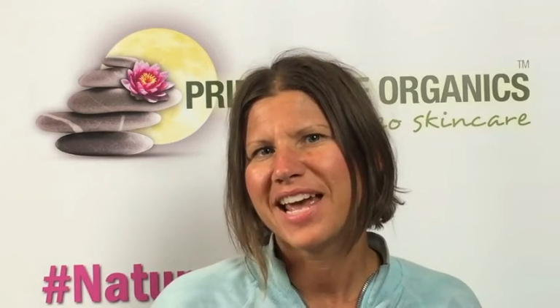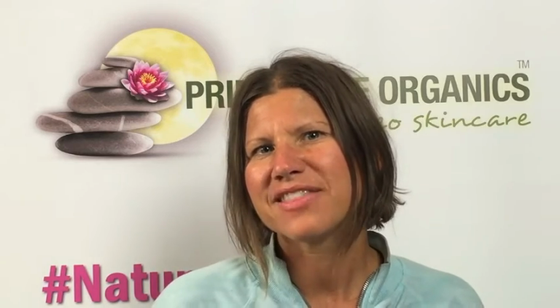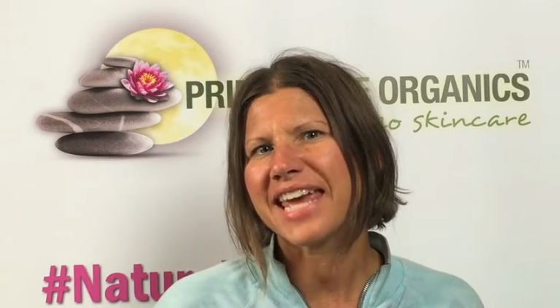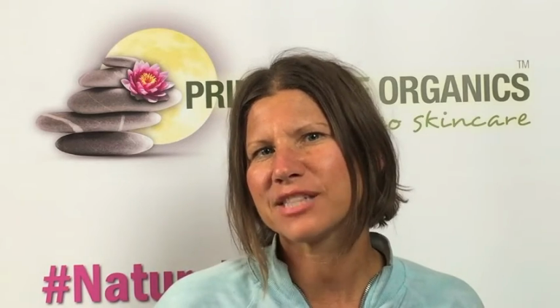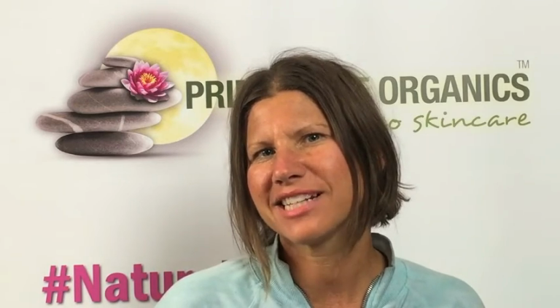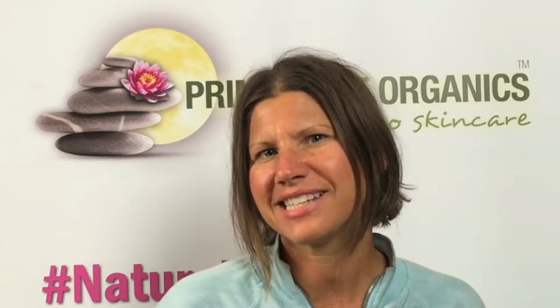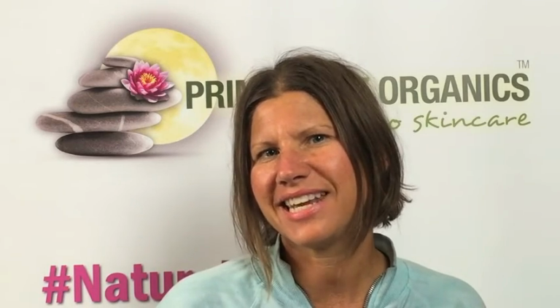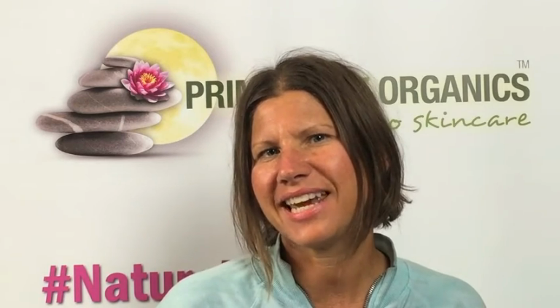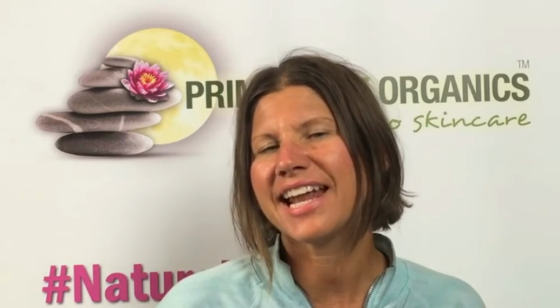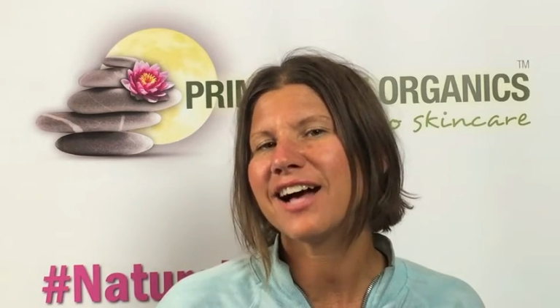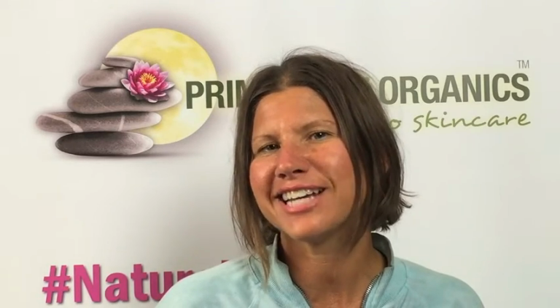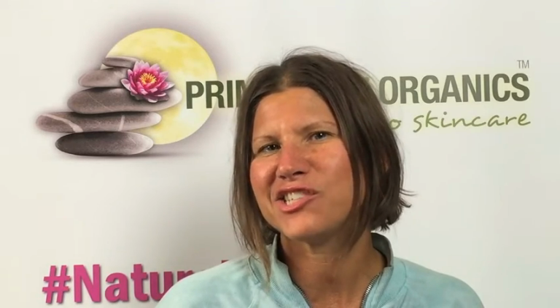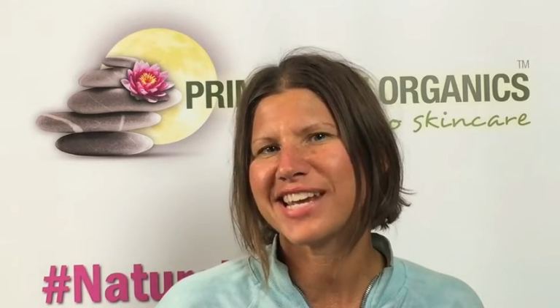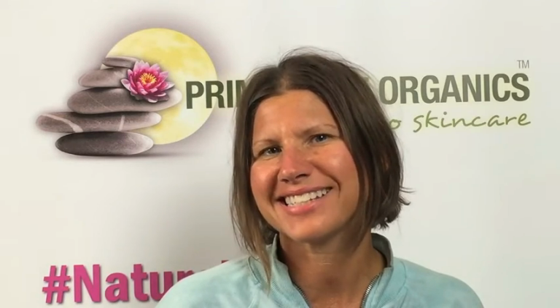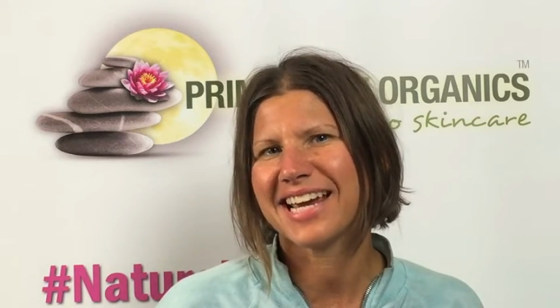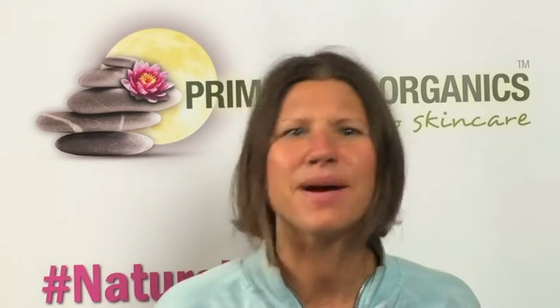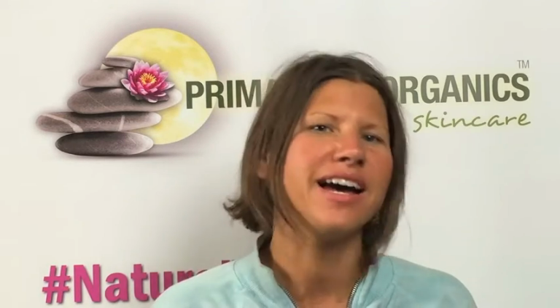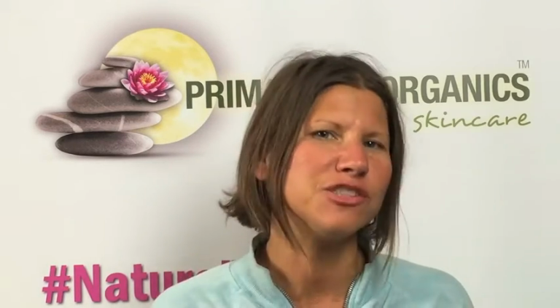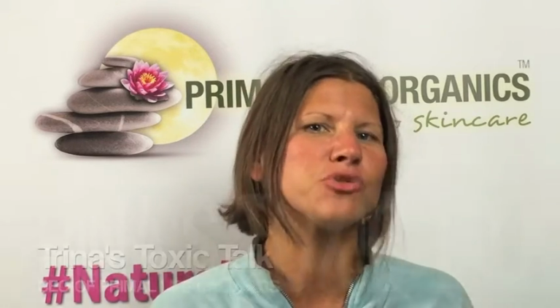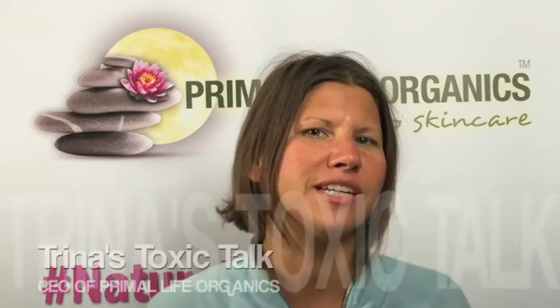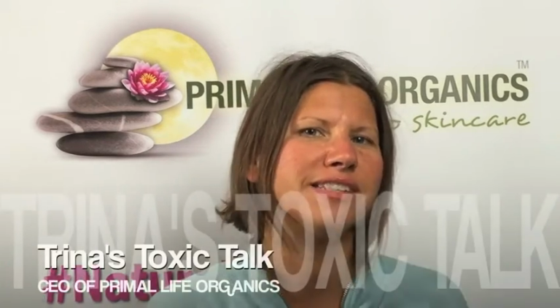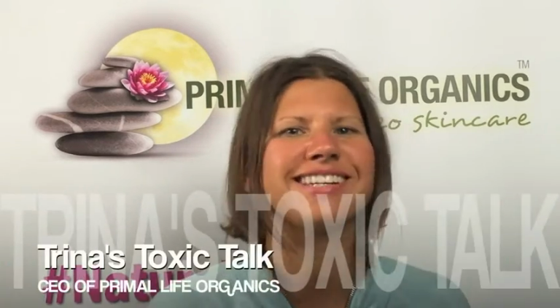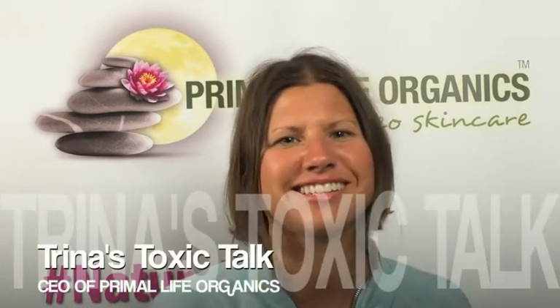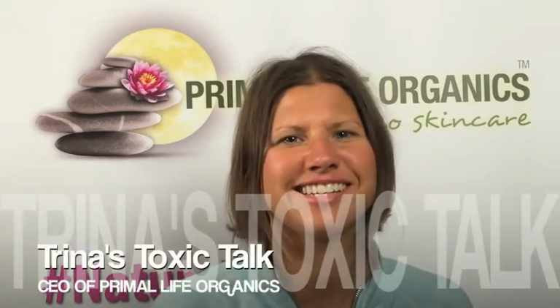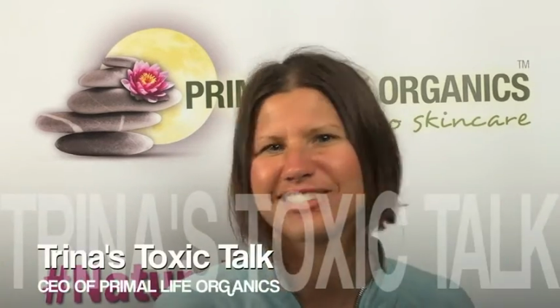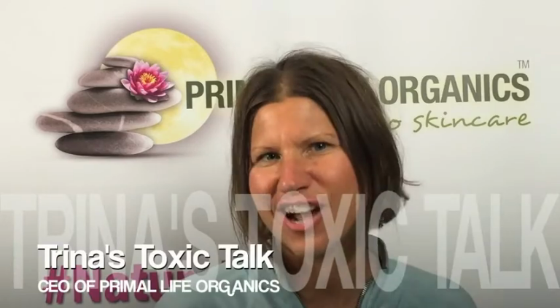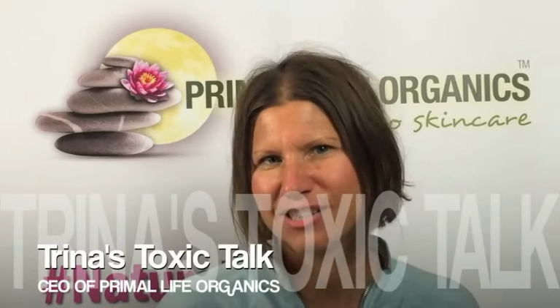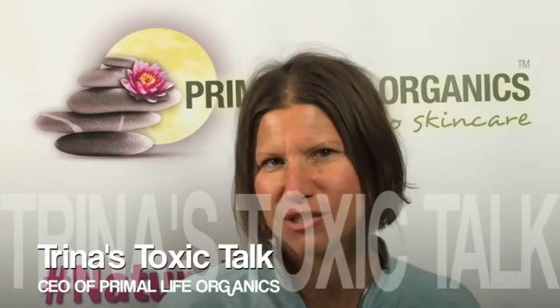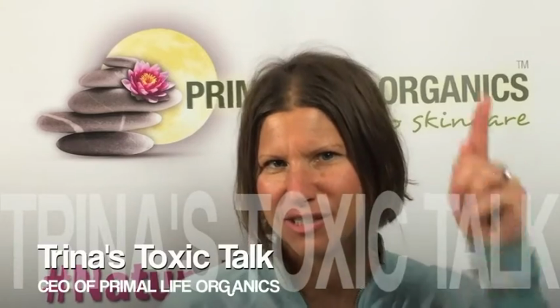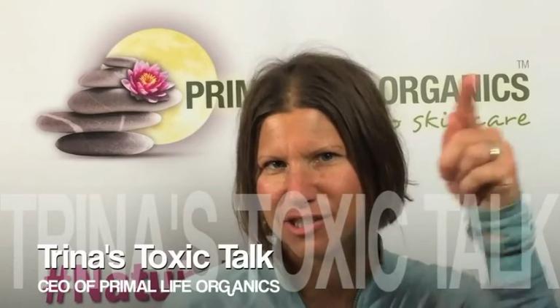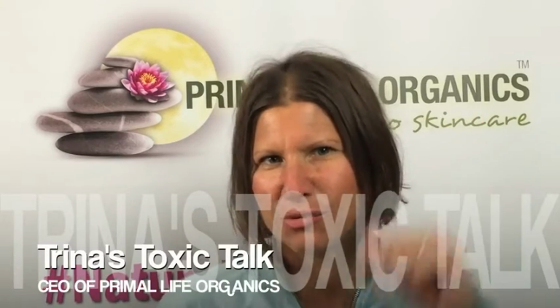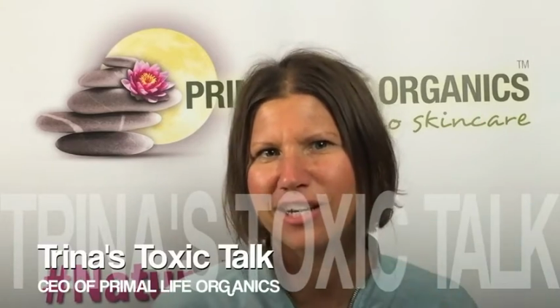Thanks for listening, and I'll catch you next time on Trina's Toxic Talk. This is Trina.